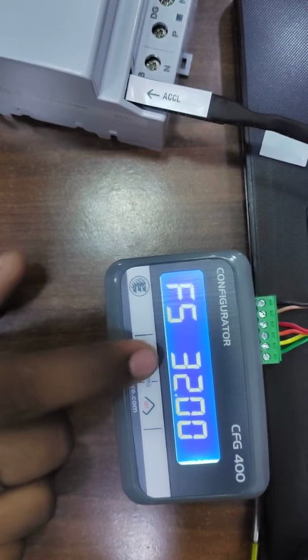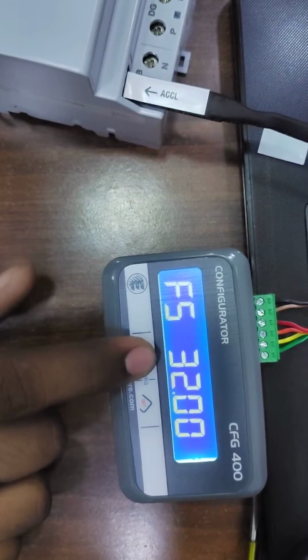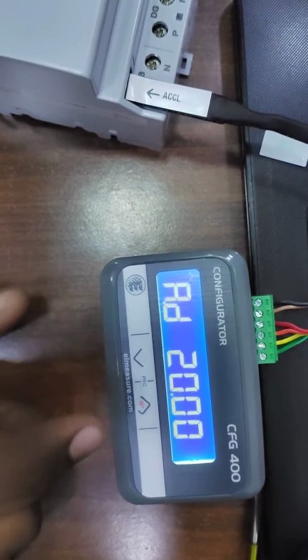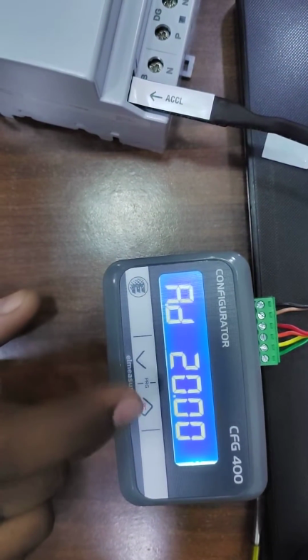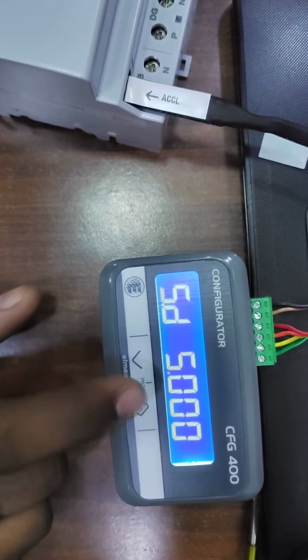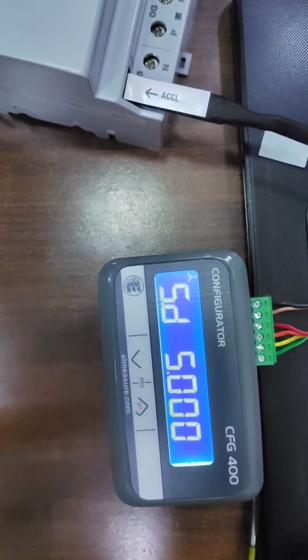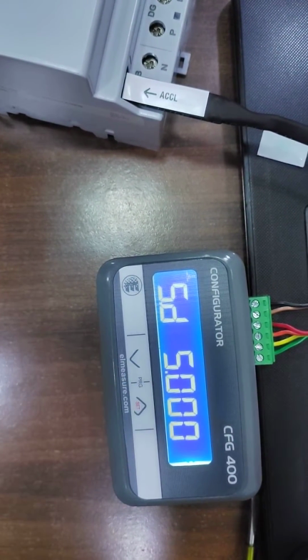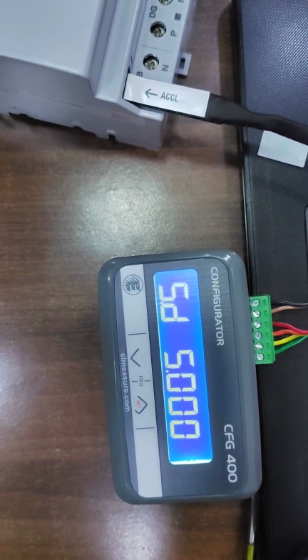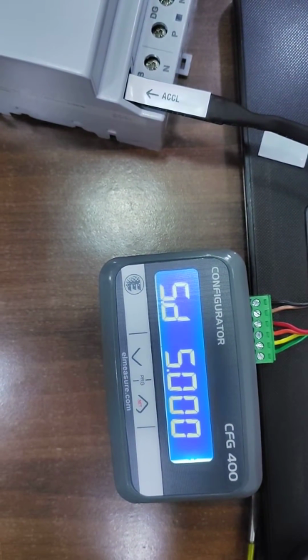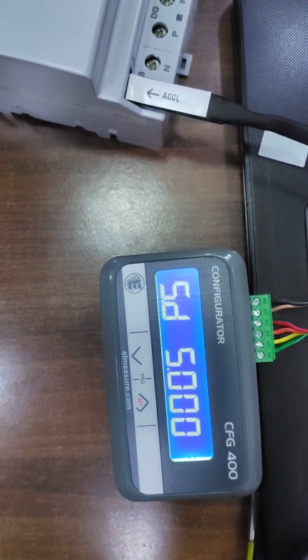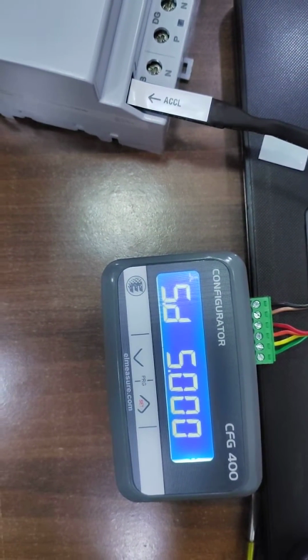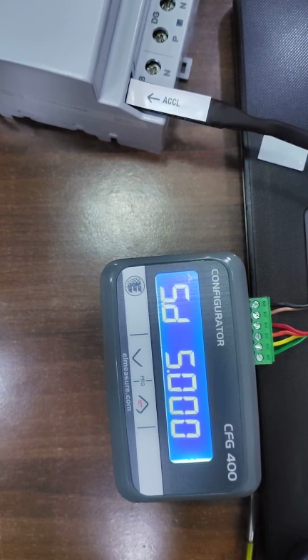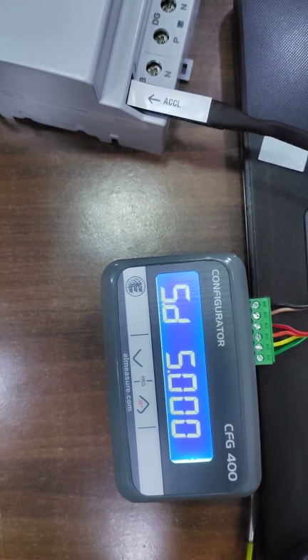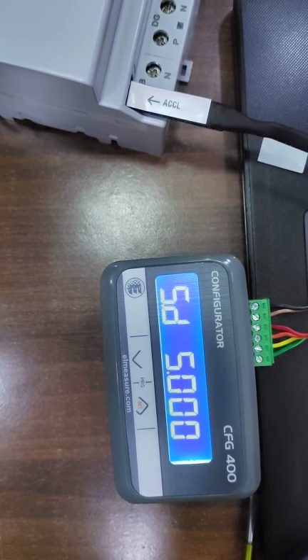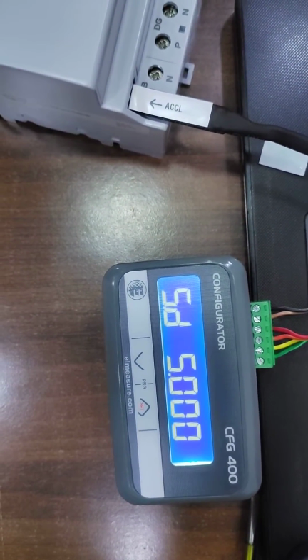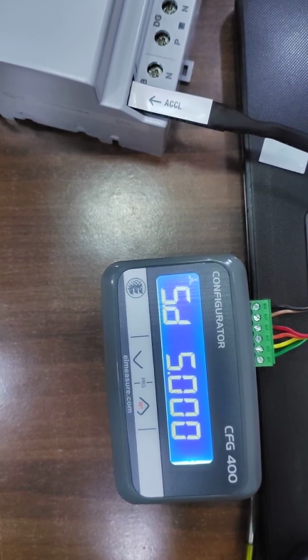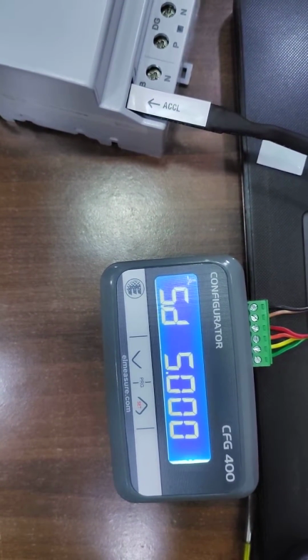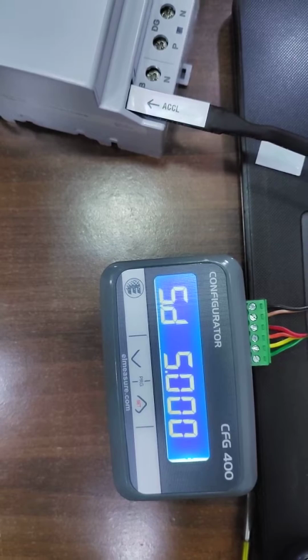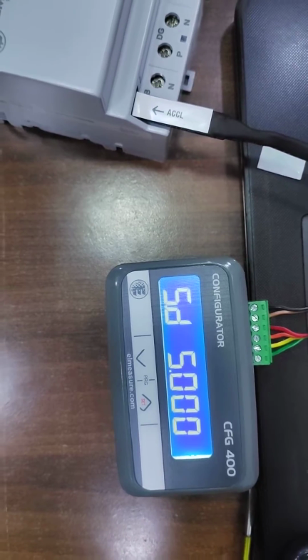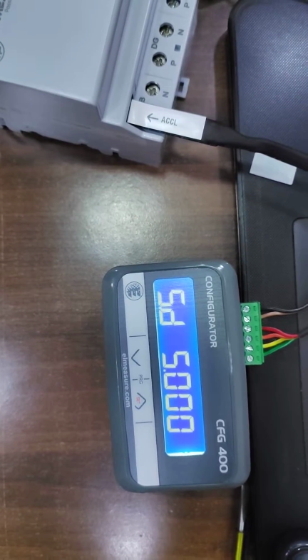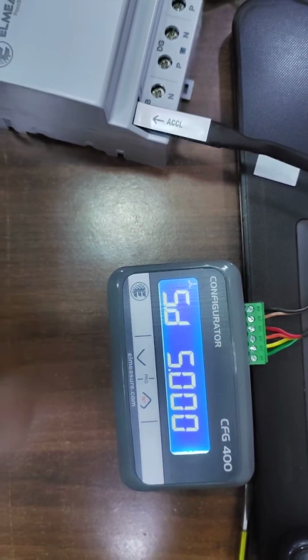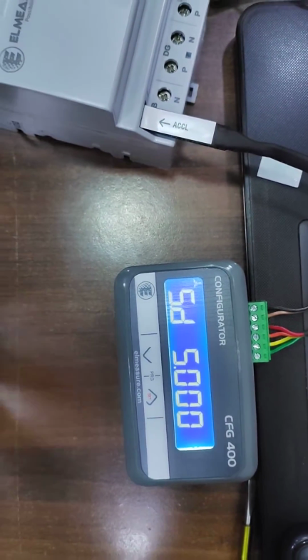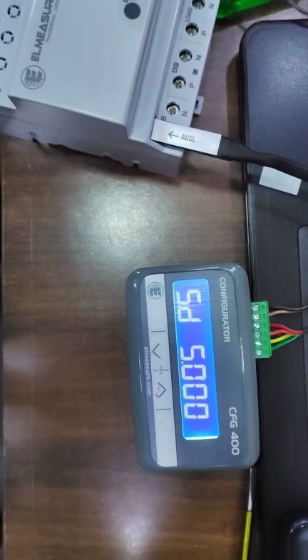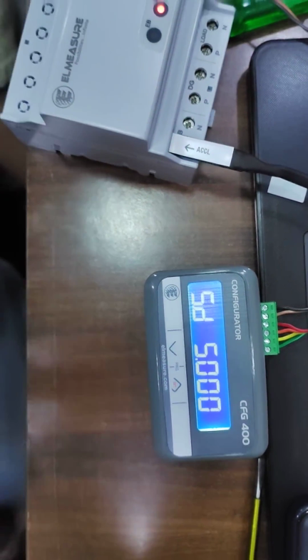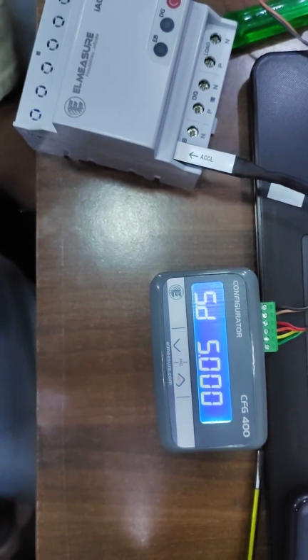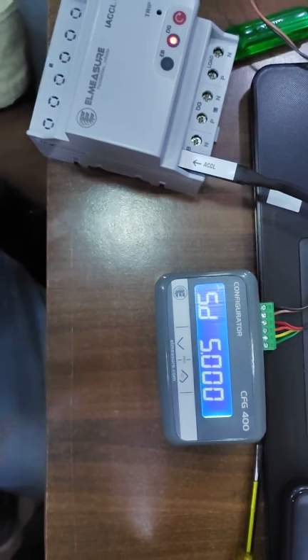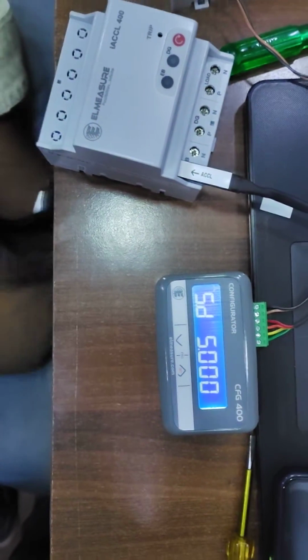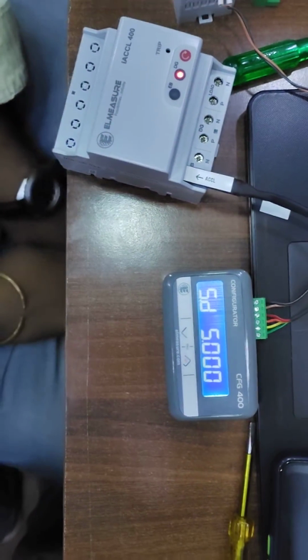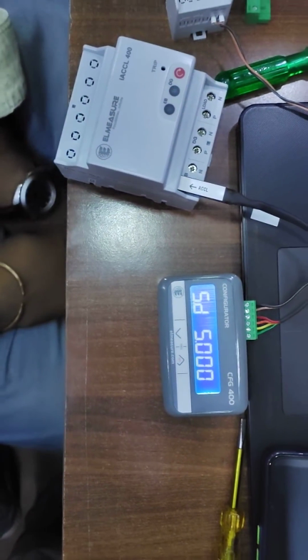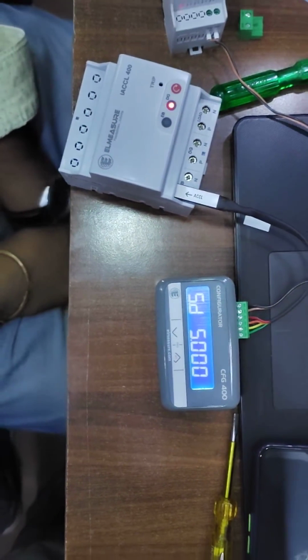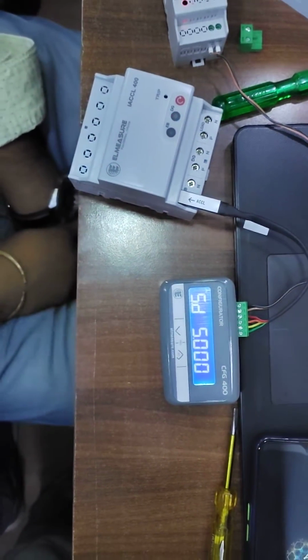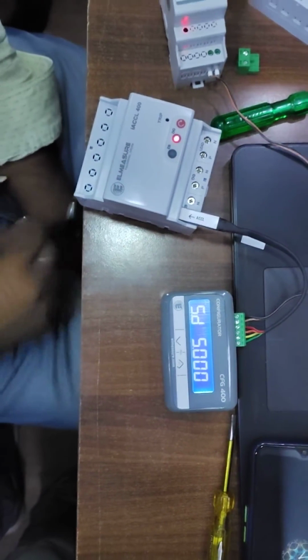DG set. Current is set — 5 ampere. So it is approximately 1 kilowatt, 1 kilowatt.